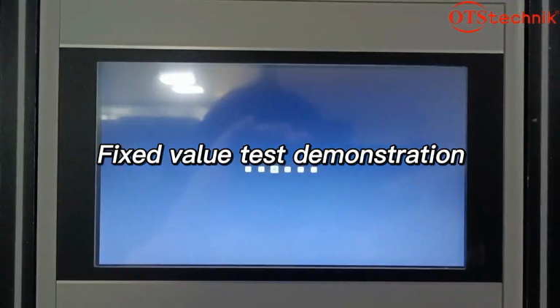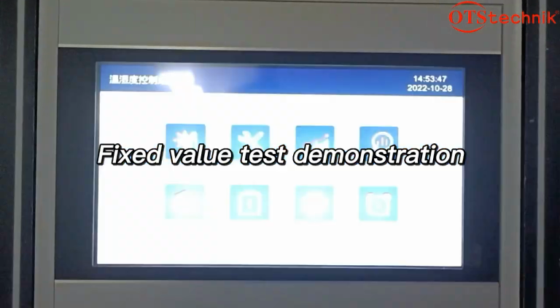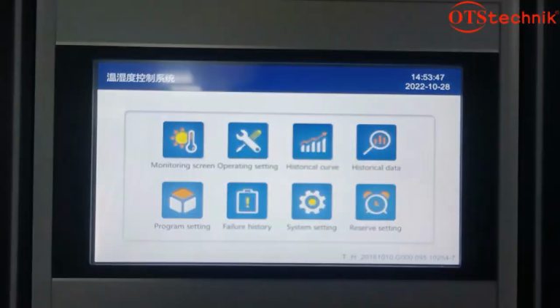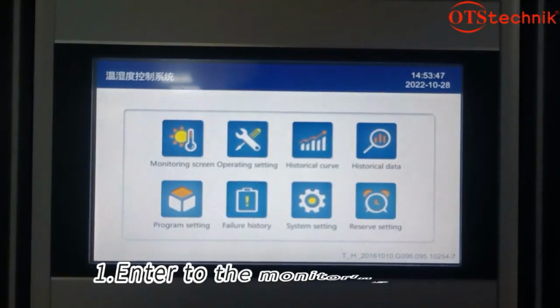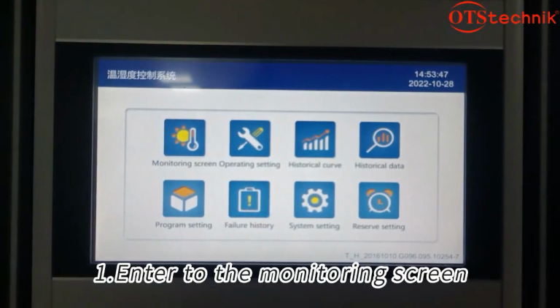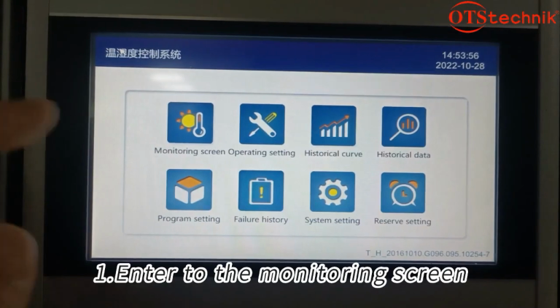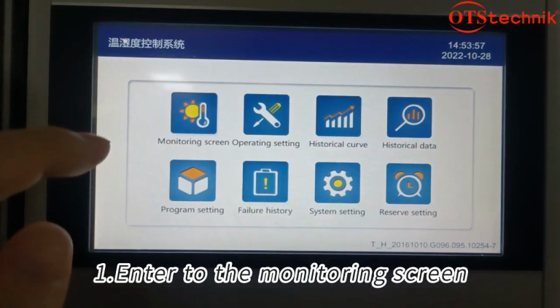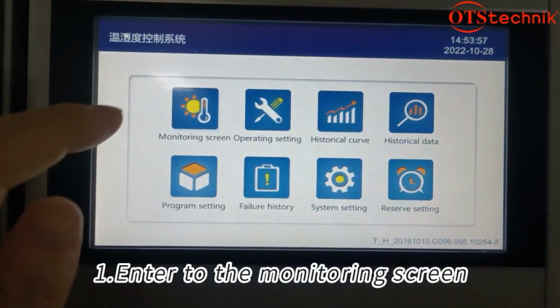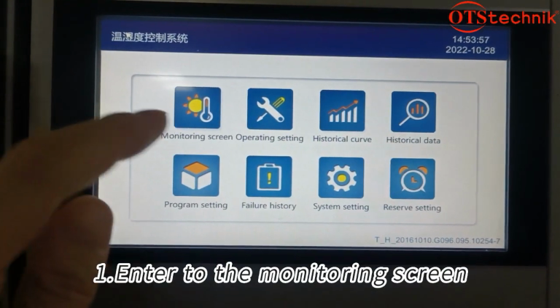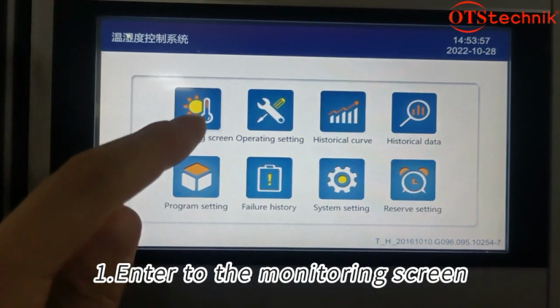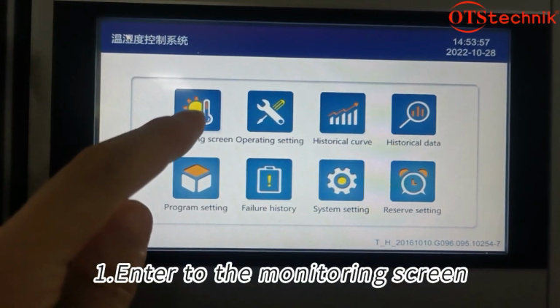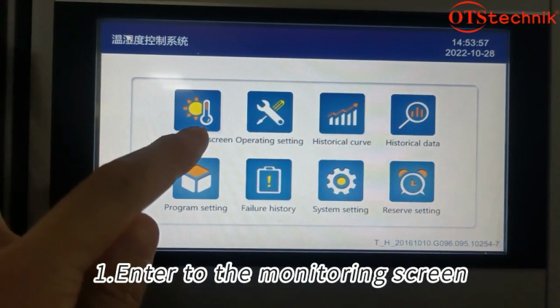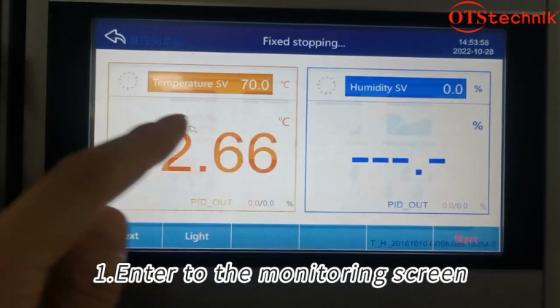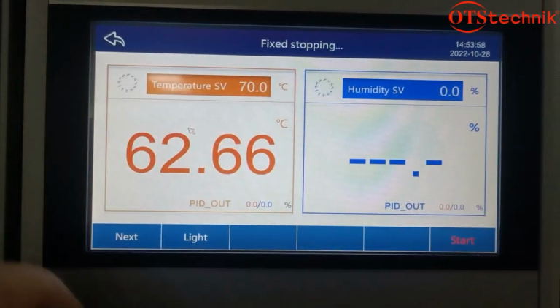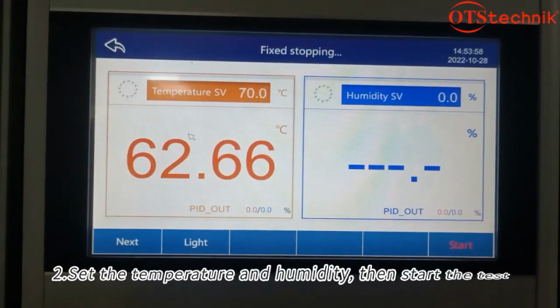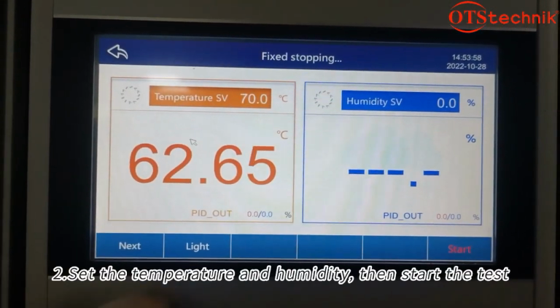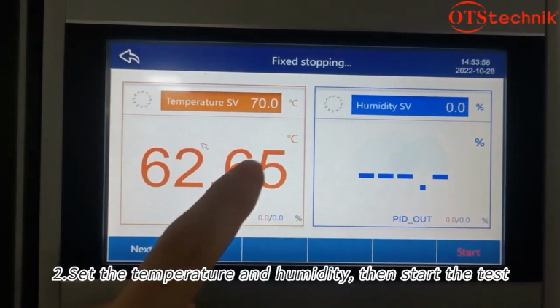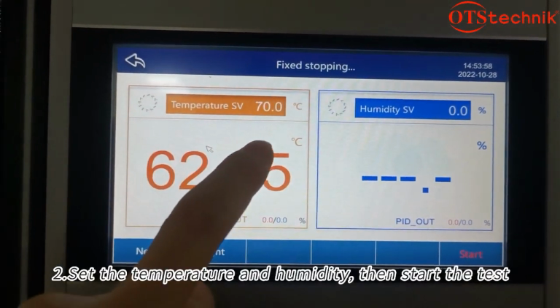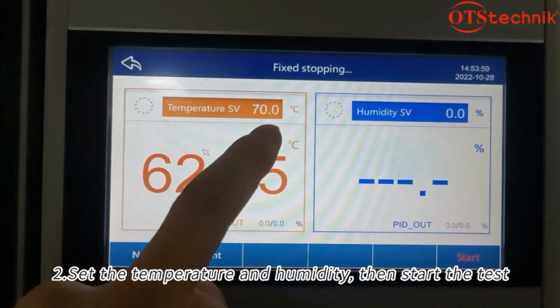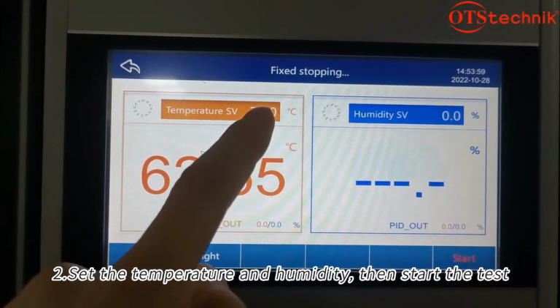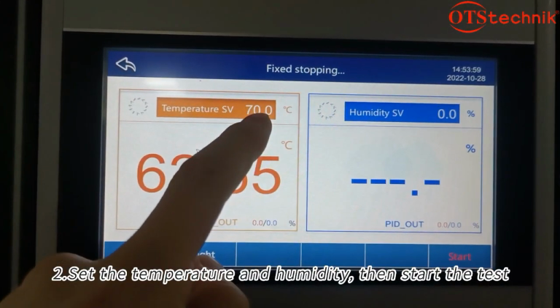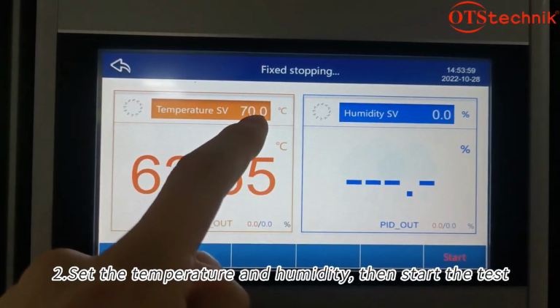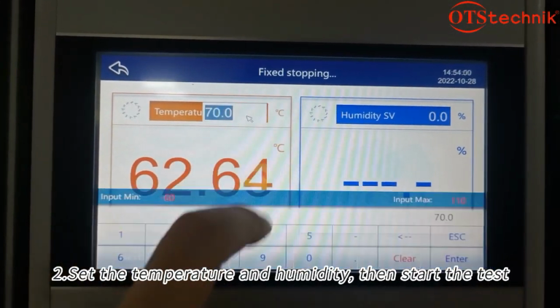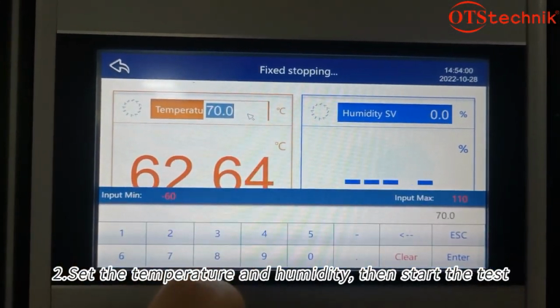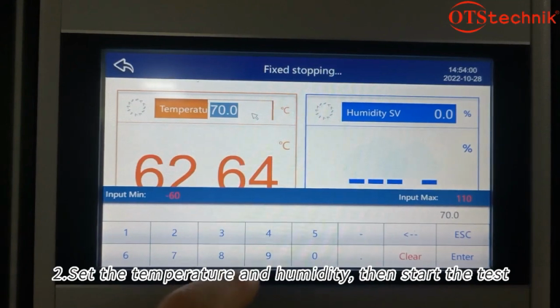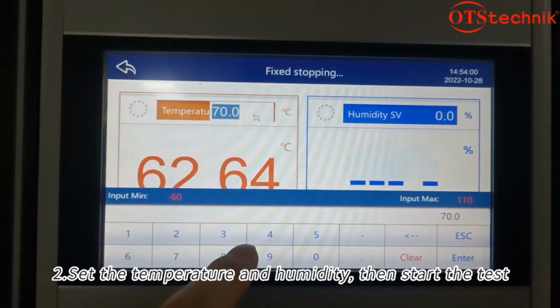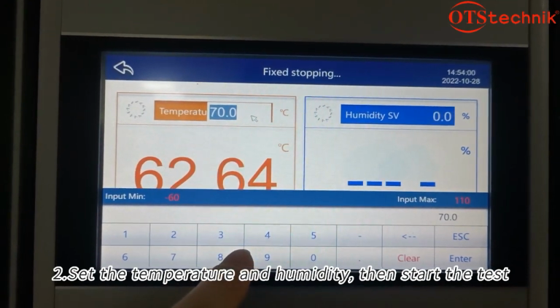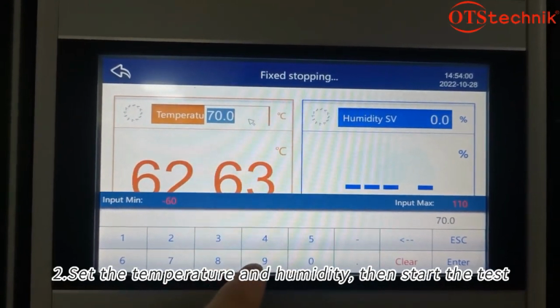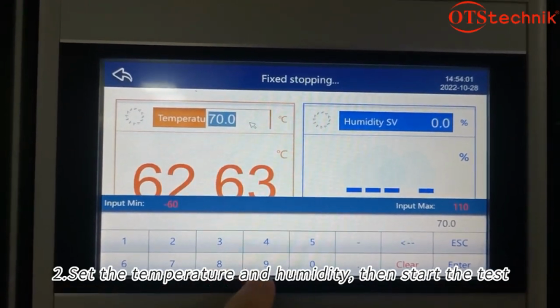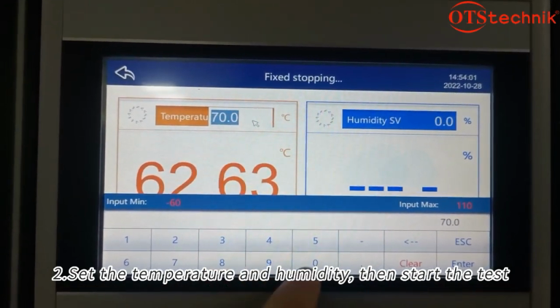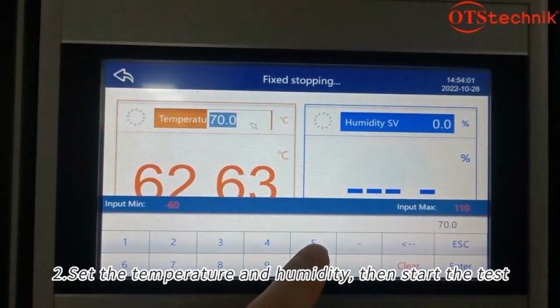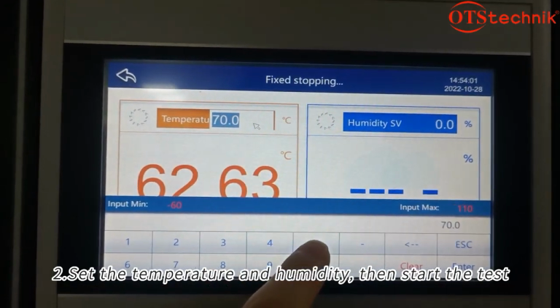Enter the monitoring screen, set the temperature and humidity, then start the test.